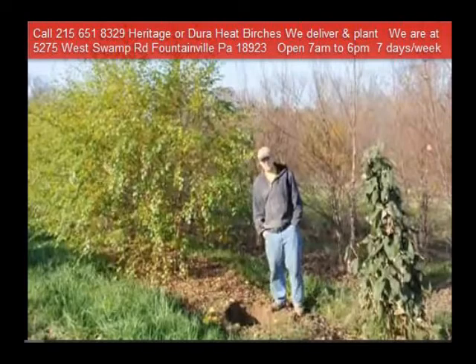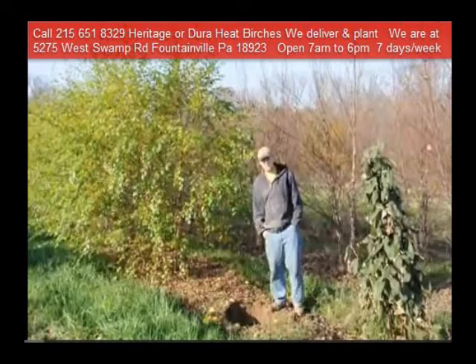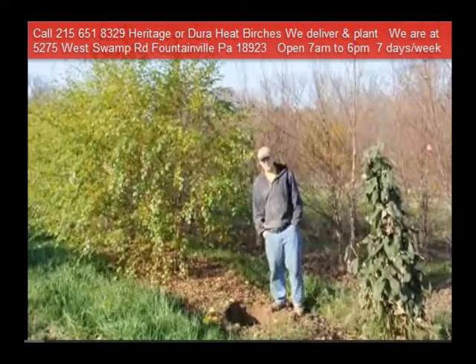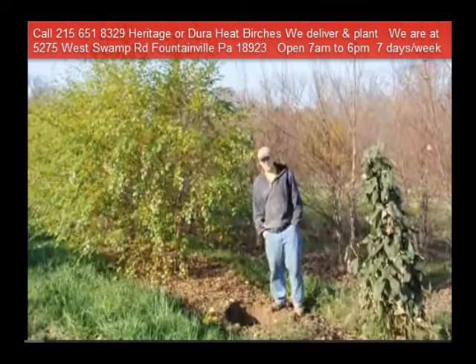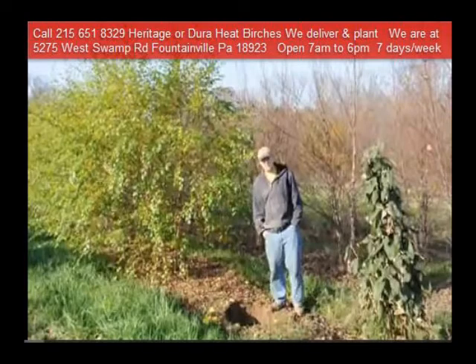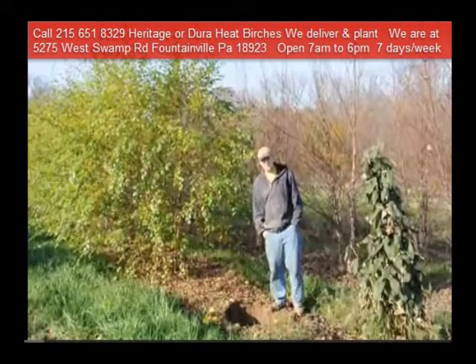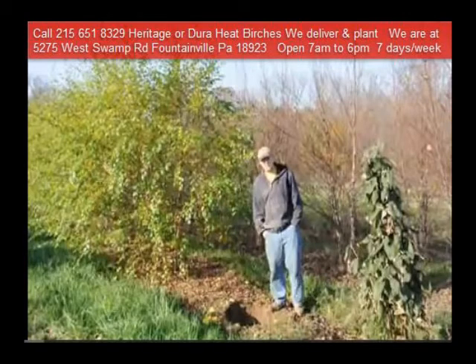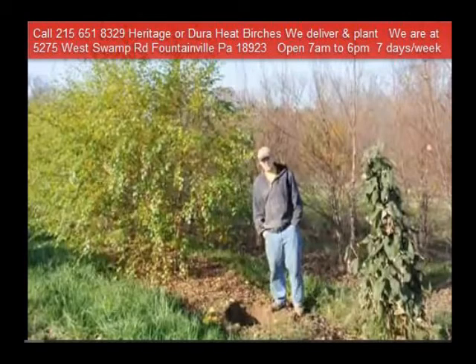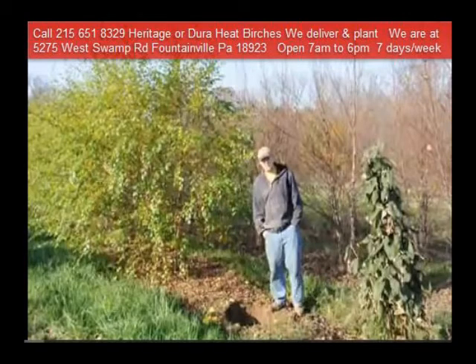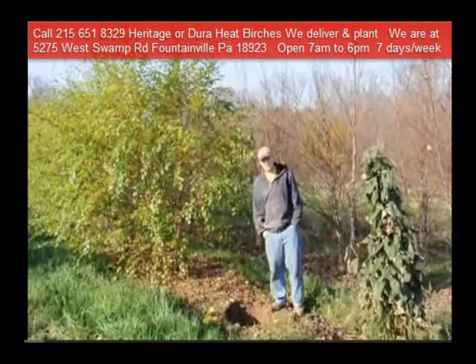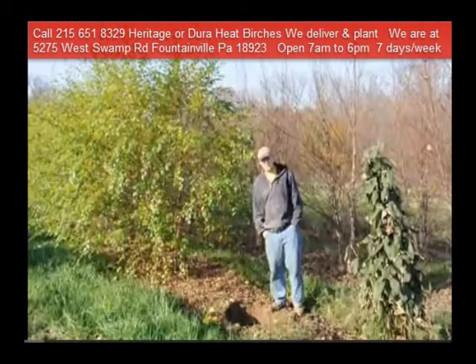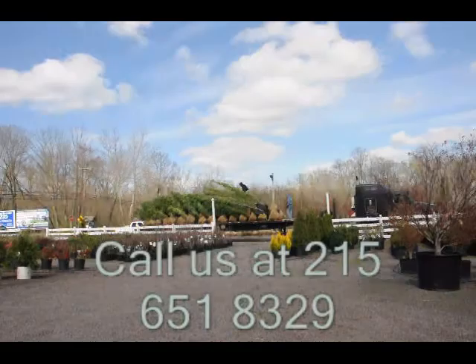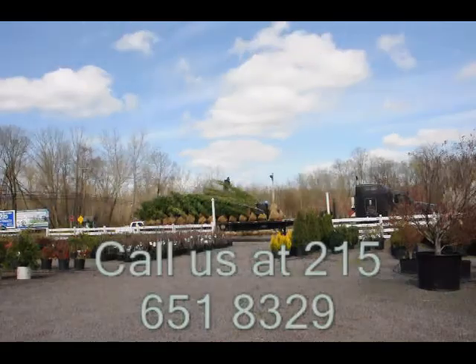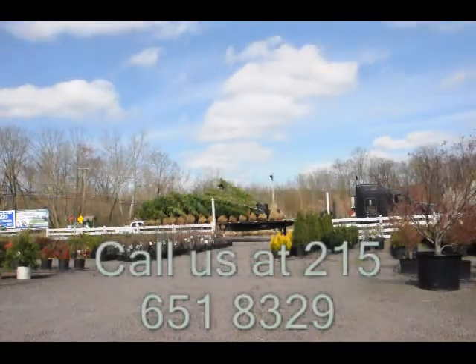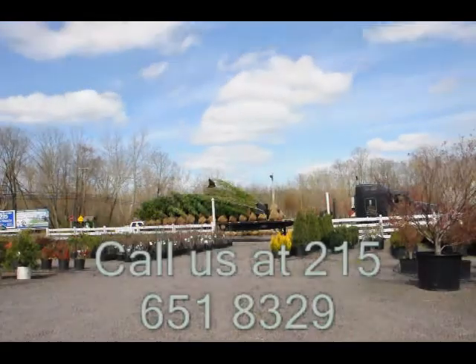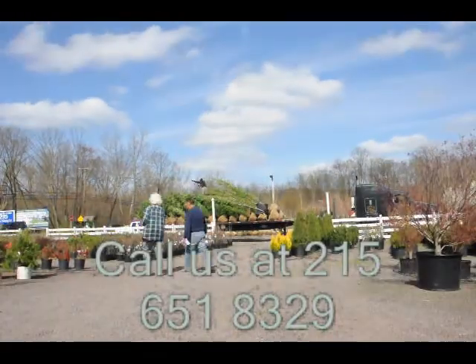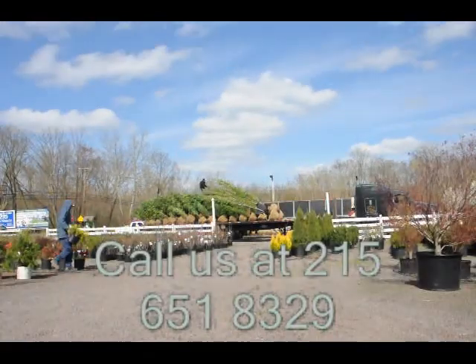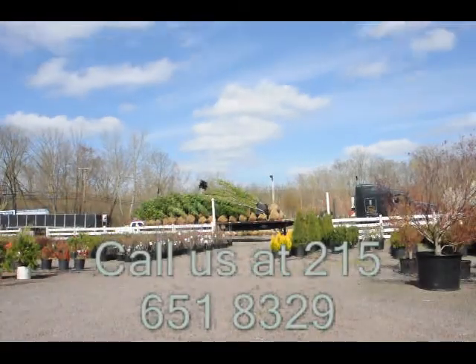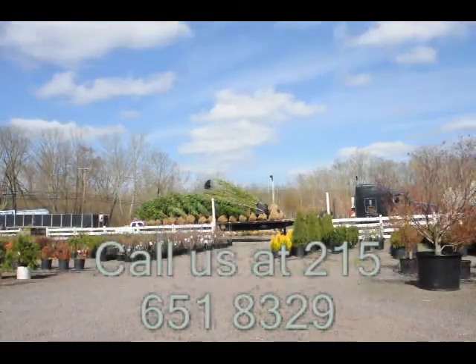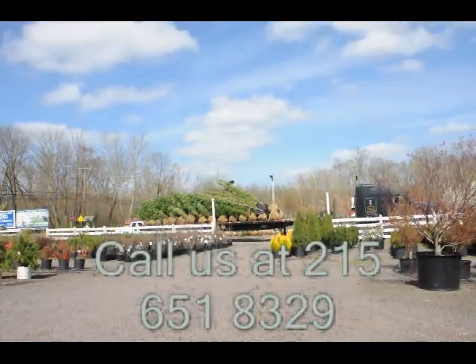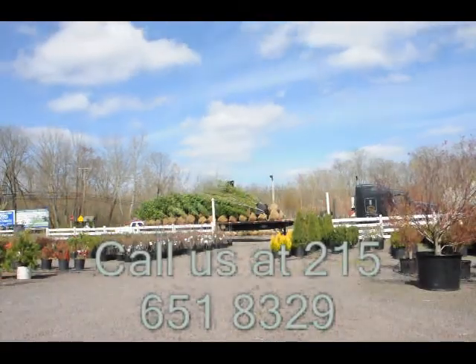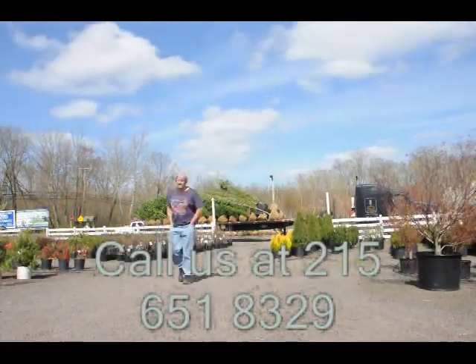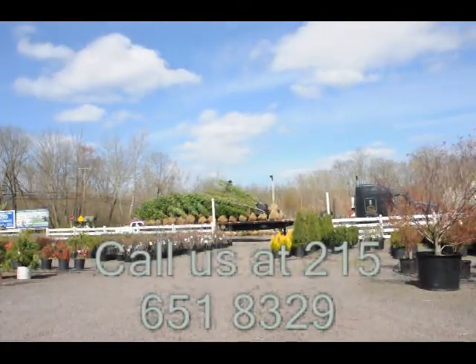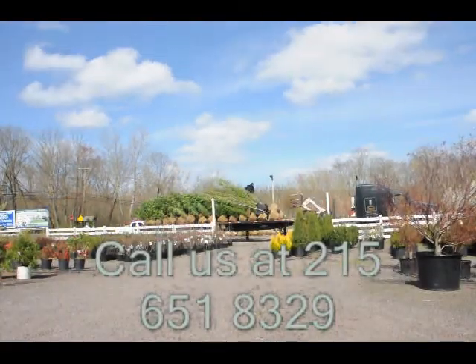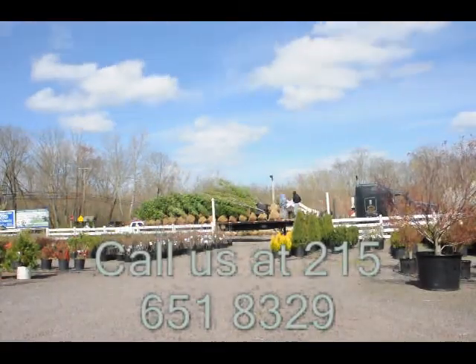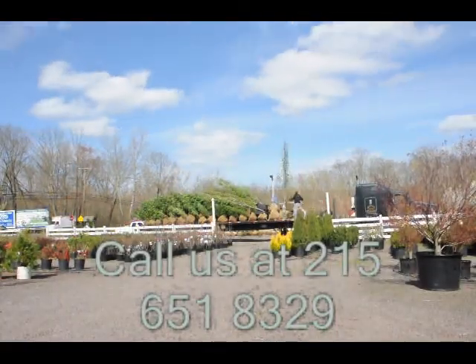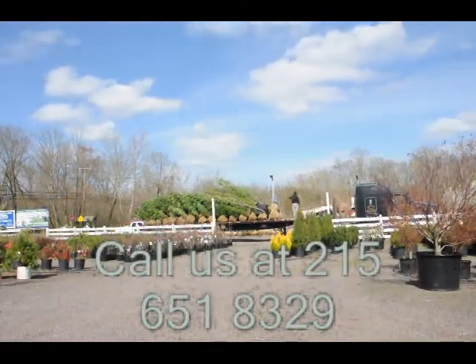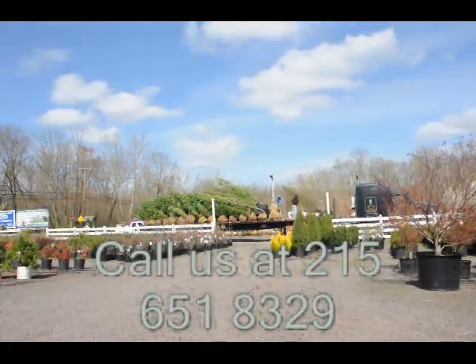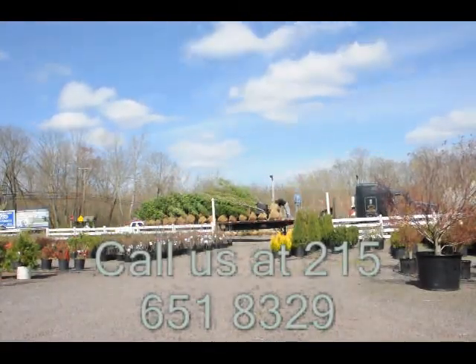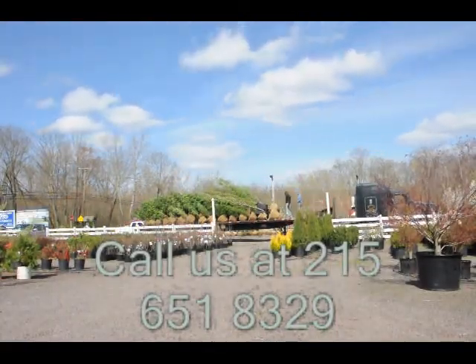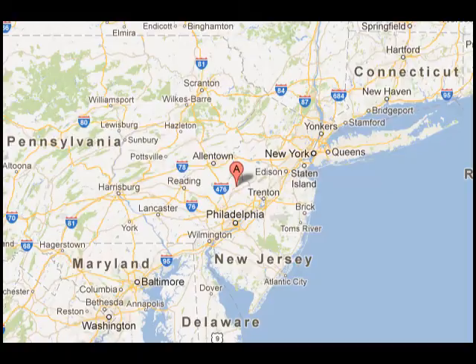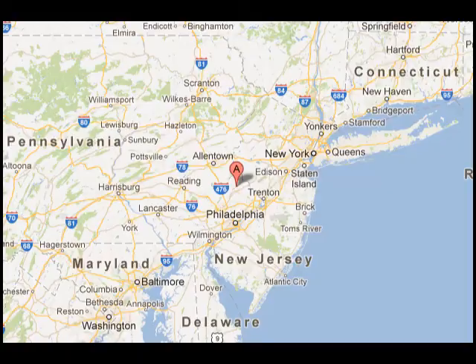Highland Hill Farm is your source for information and also for trees and shrubs on the east coast. Thank you.